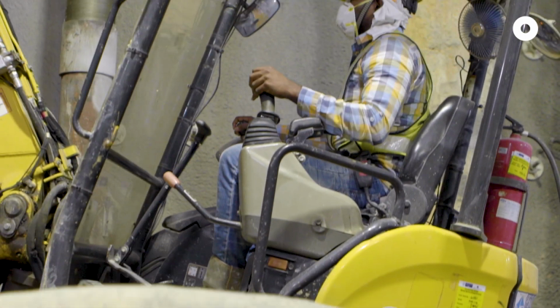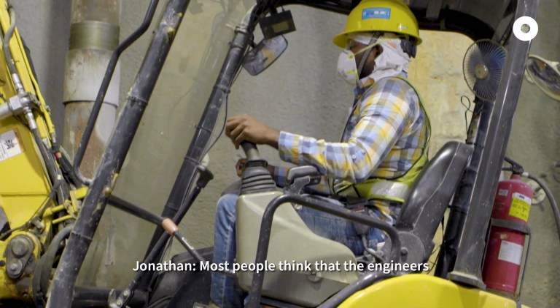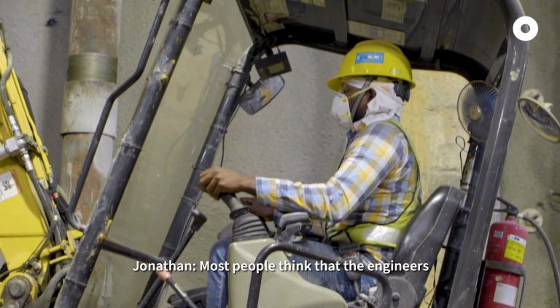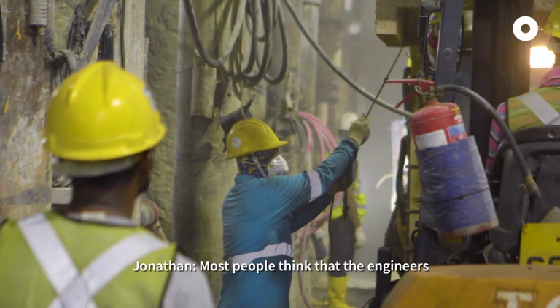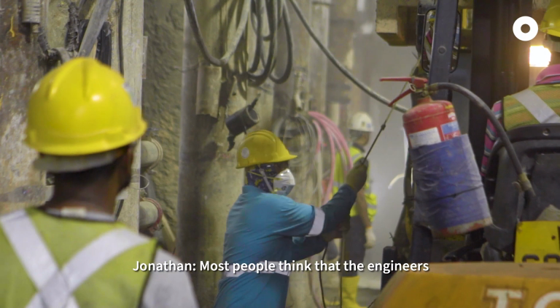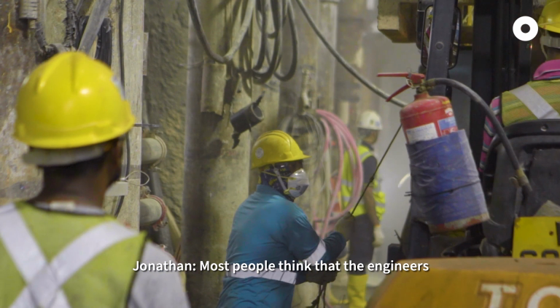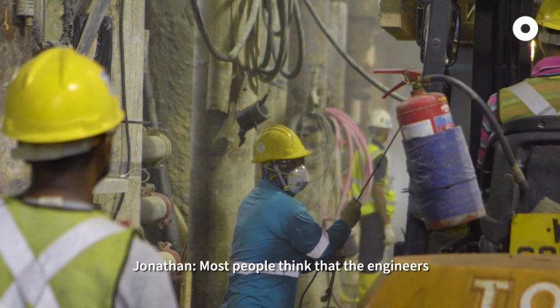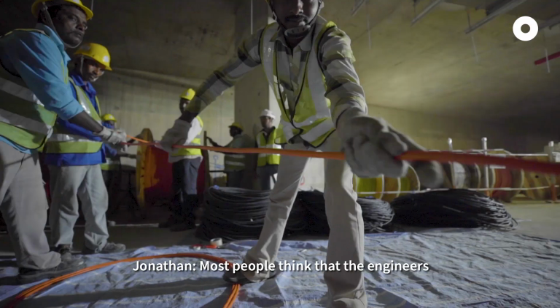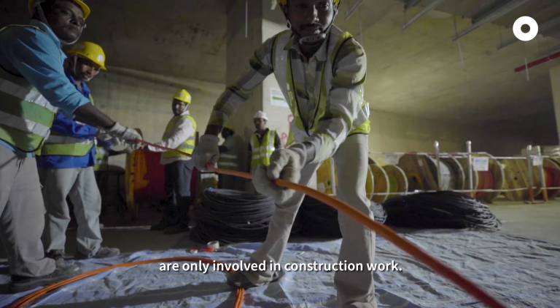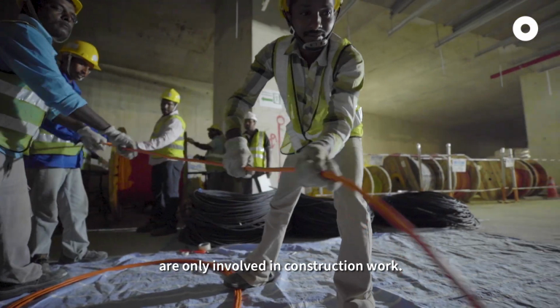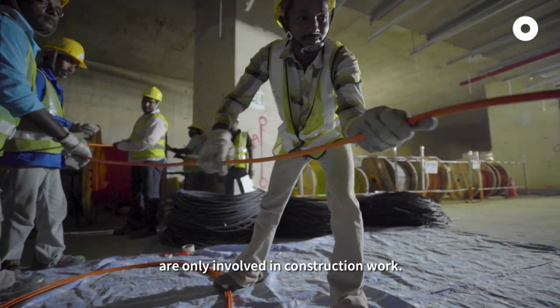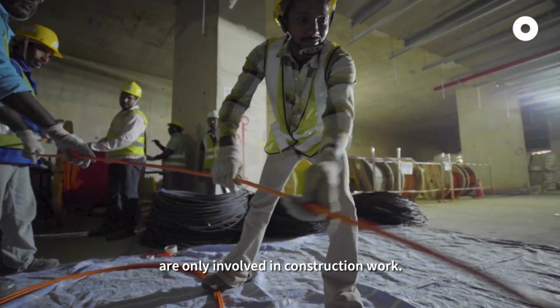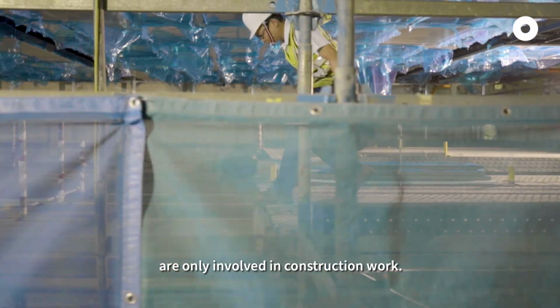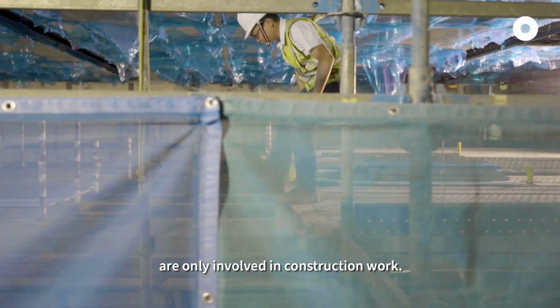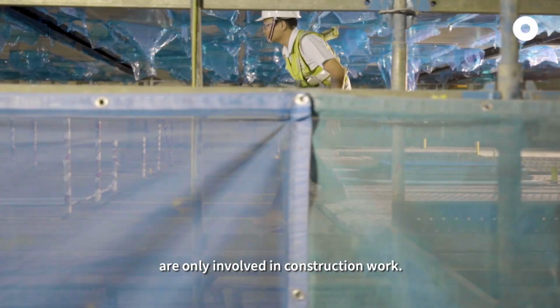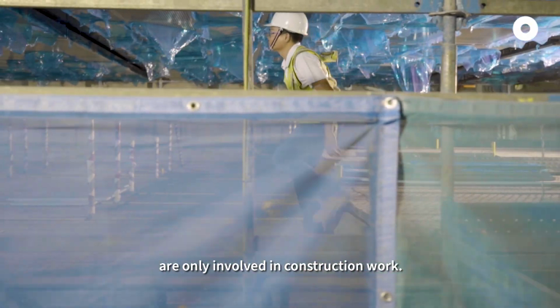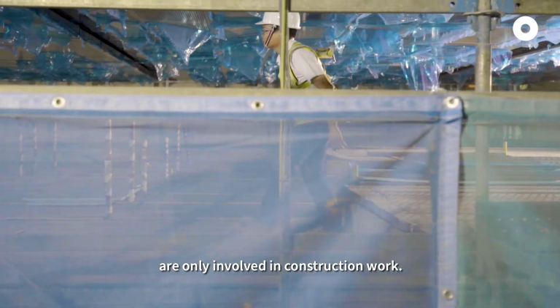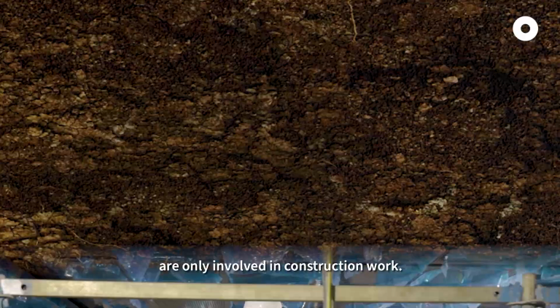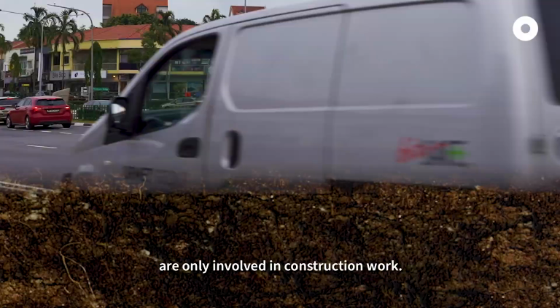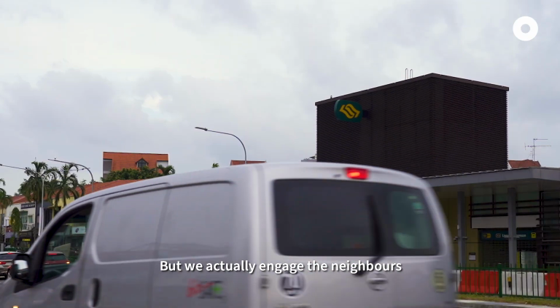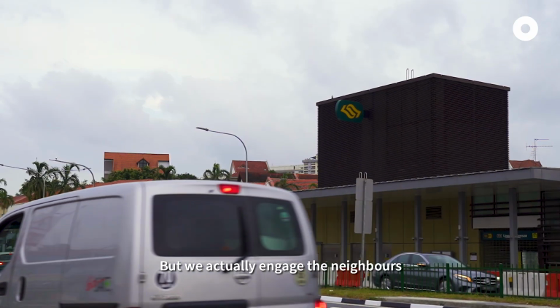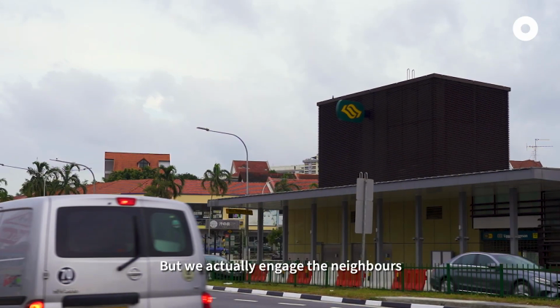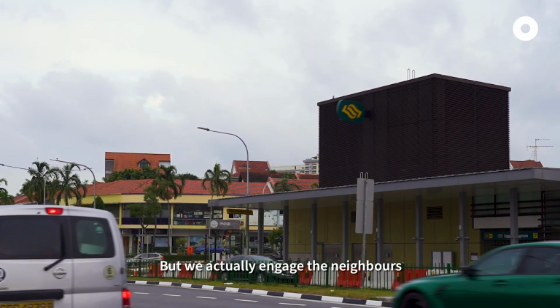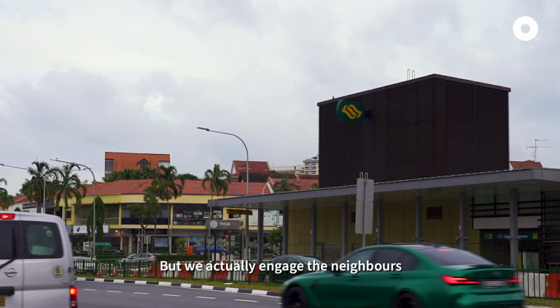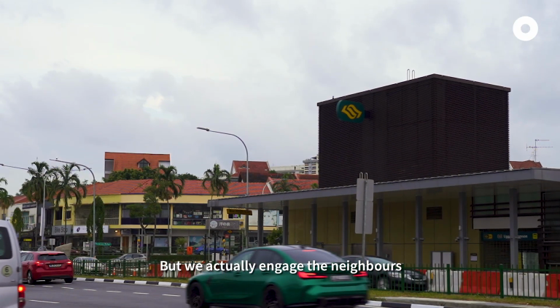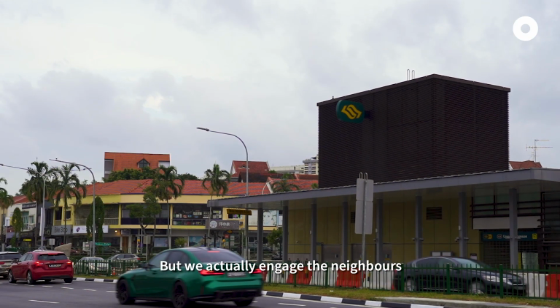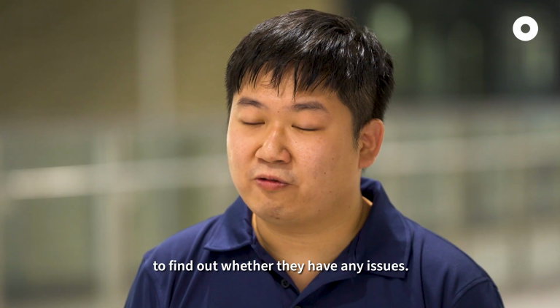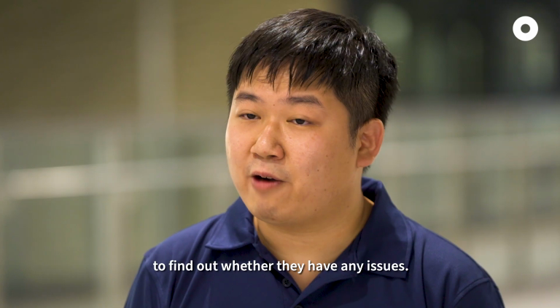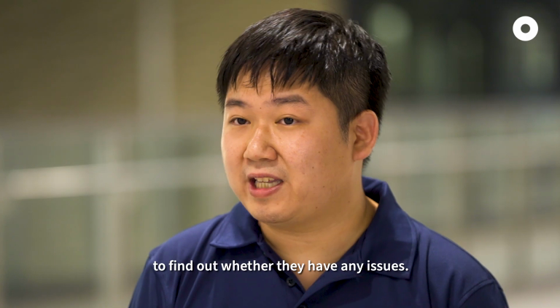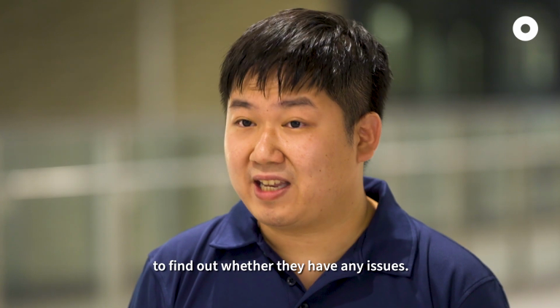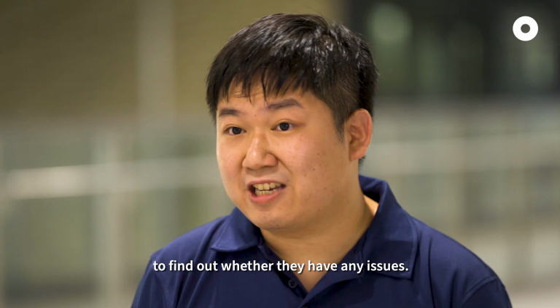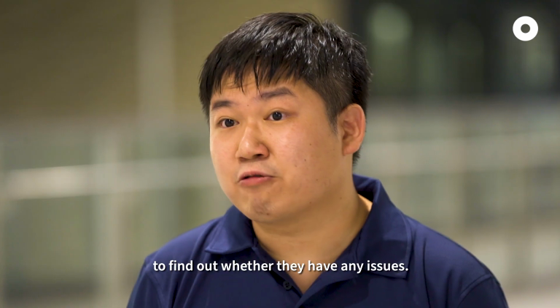Most people think that engineers are only involved in the construction work. But we actually engage the neighbours to find out whether they have any issues.